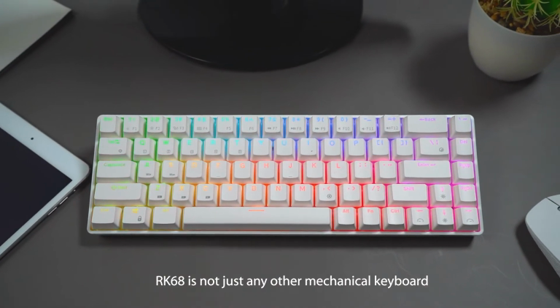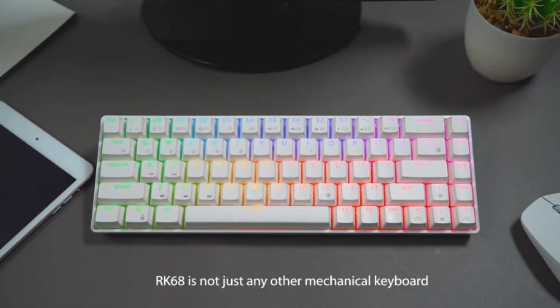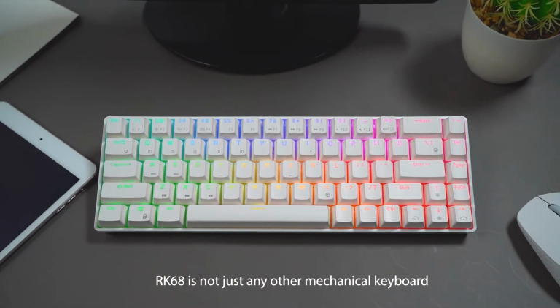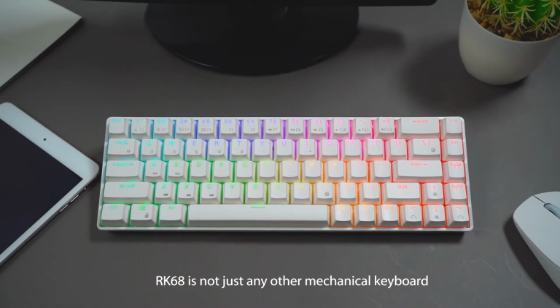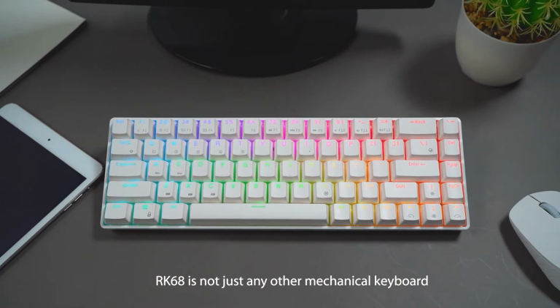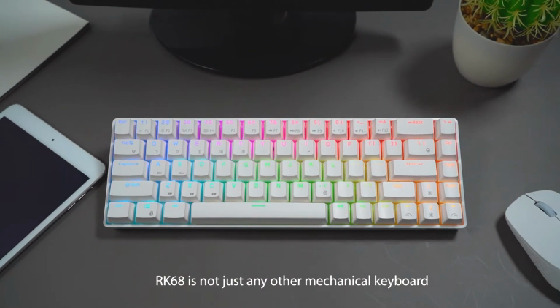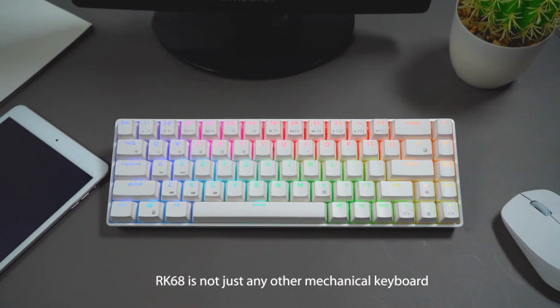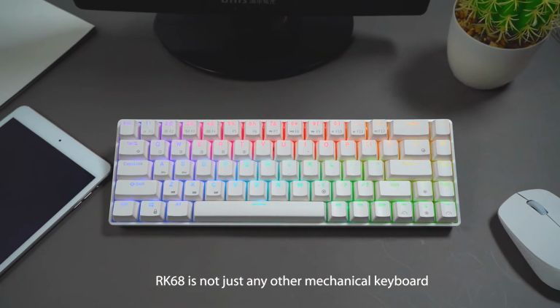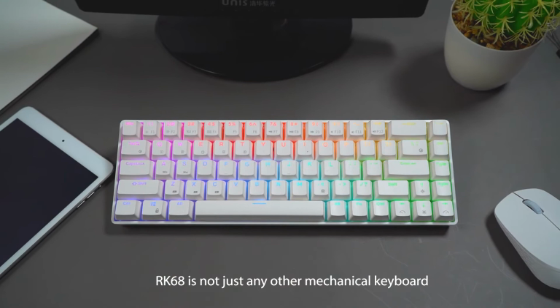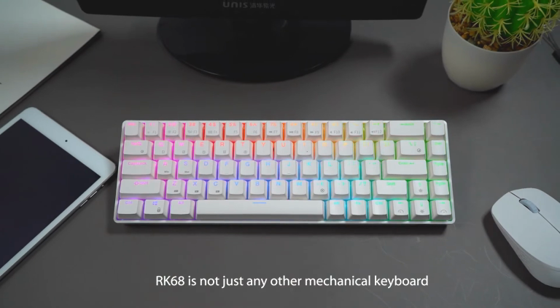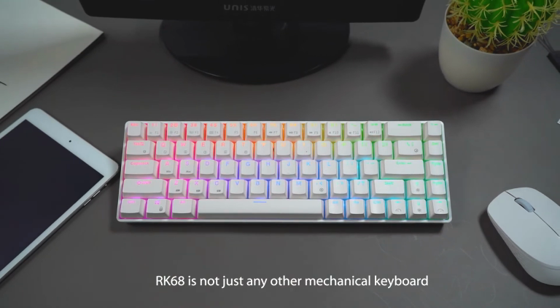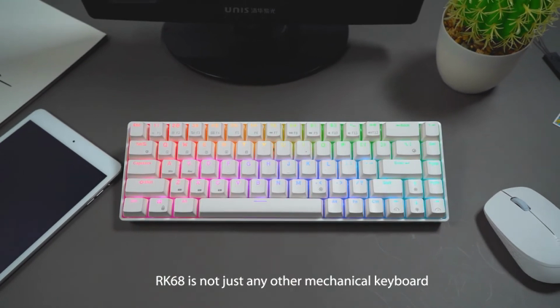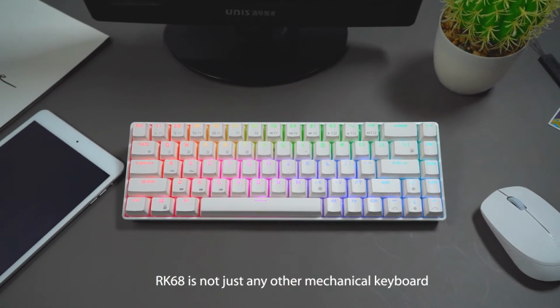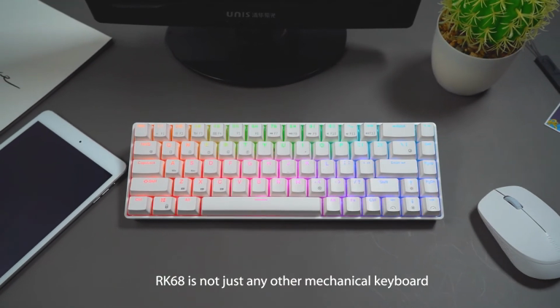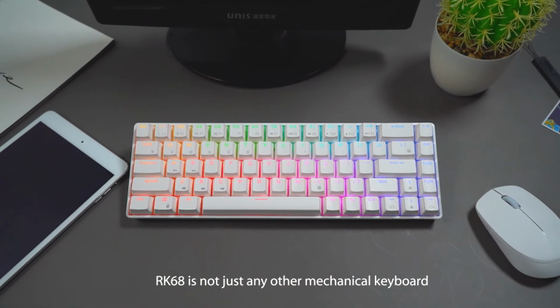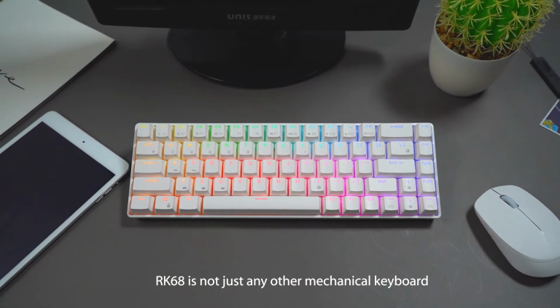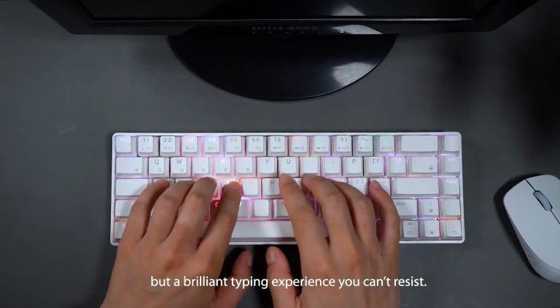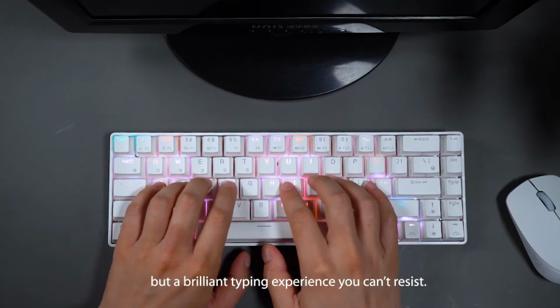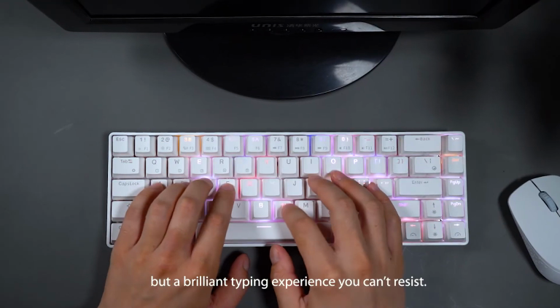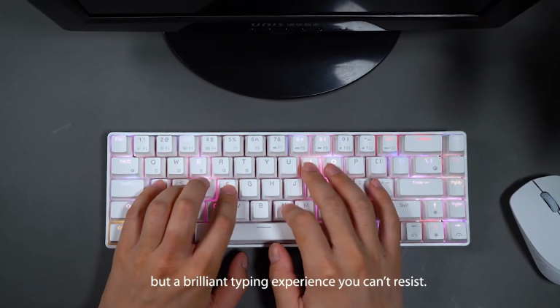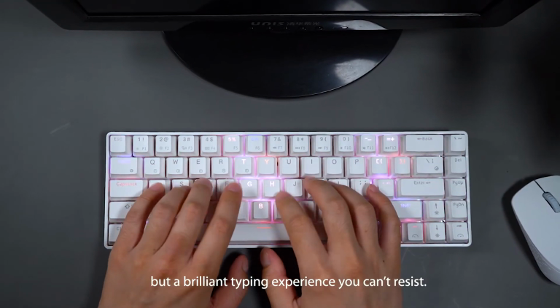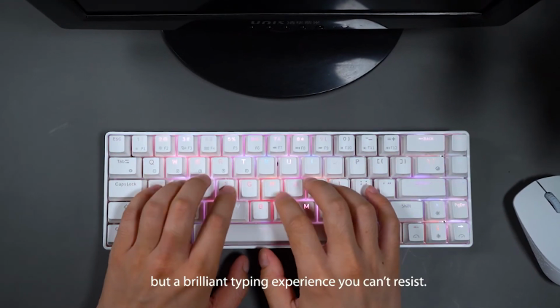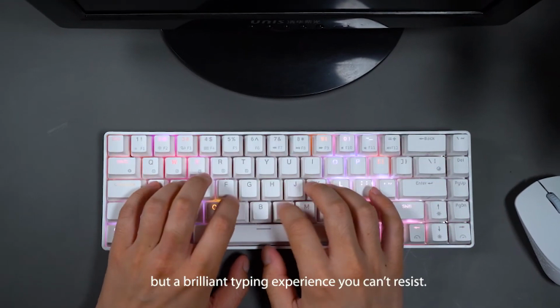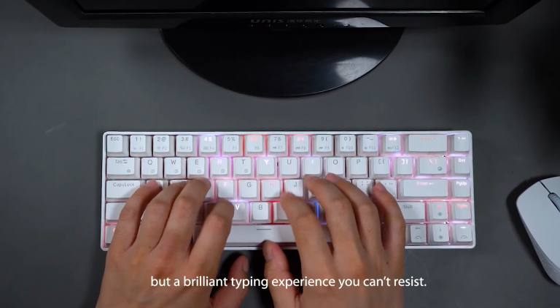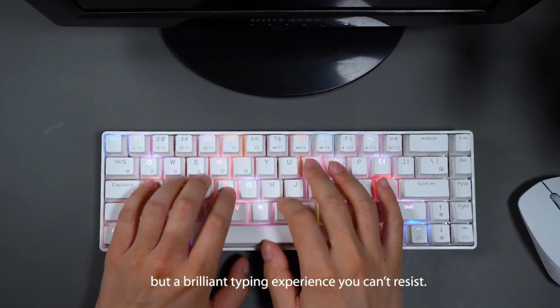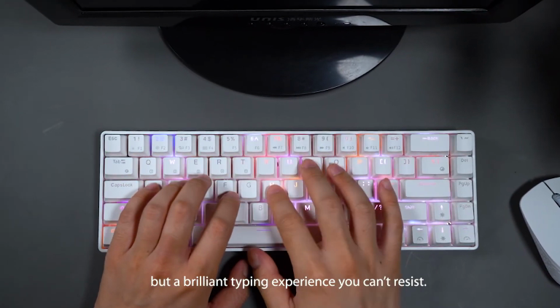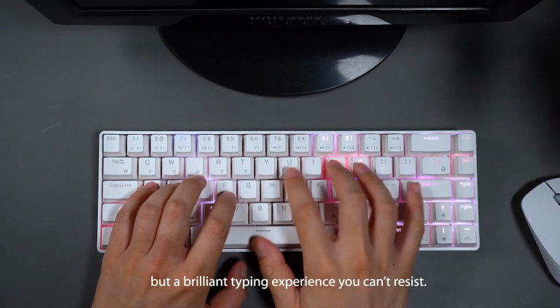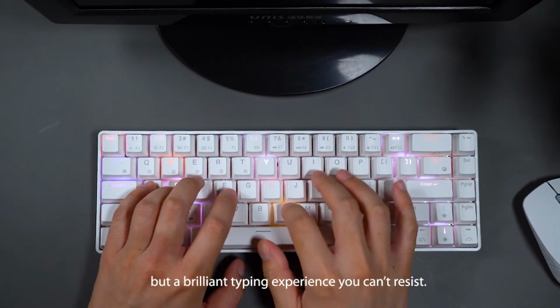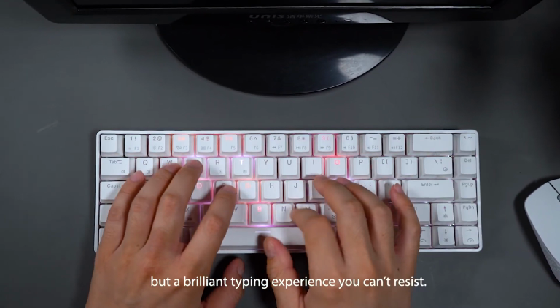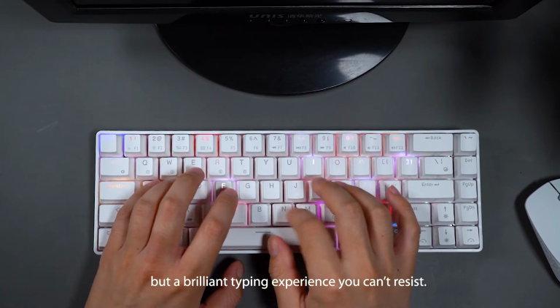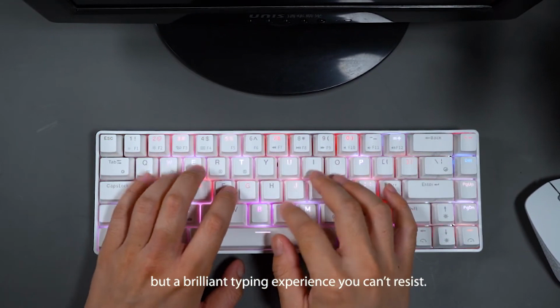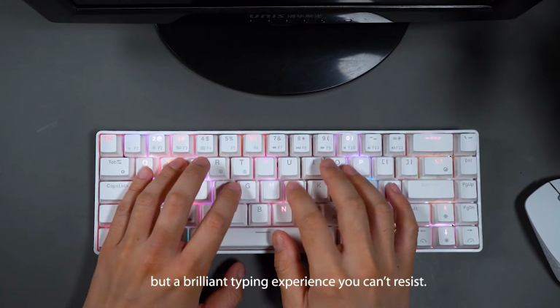RK68 is not just any other mechanical keyboard, but a brilliant typing experience you can't resist.